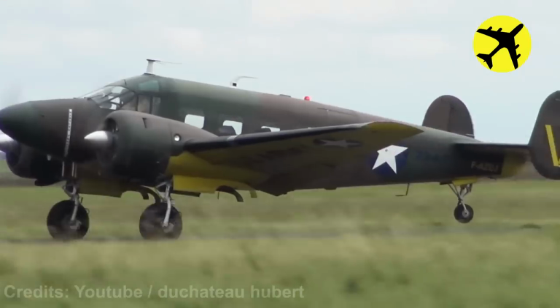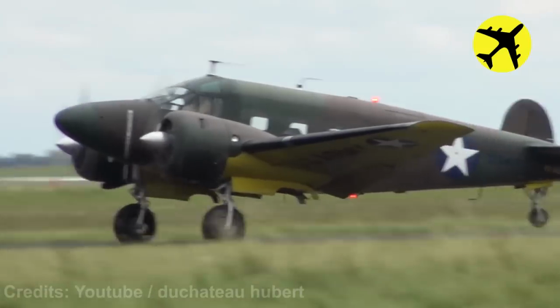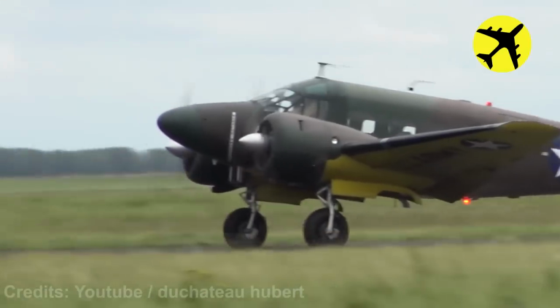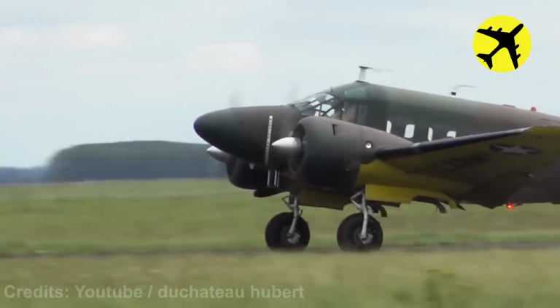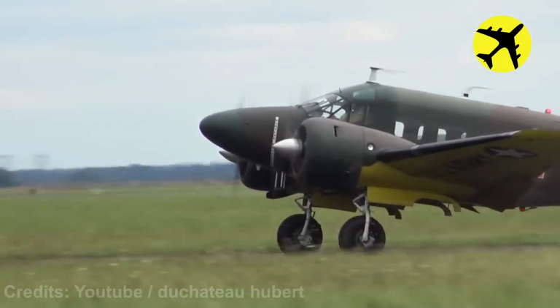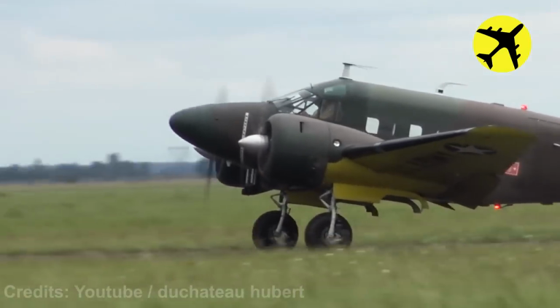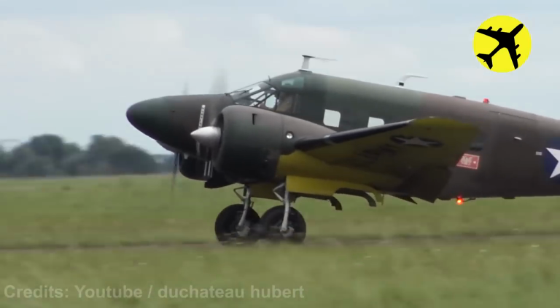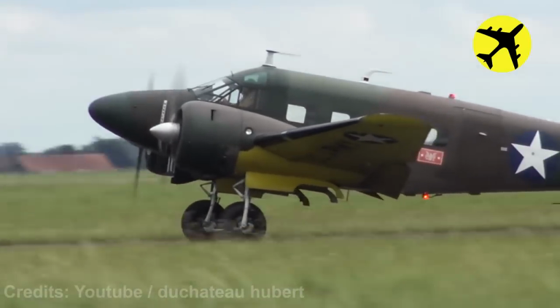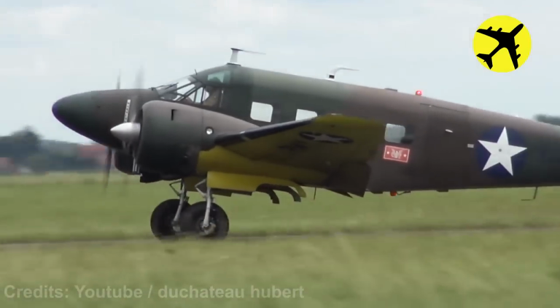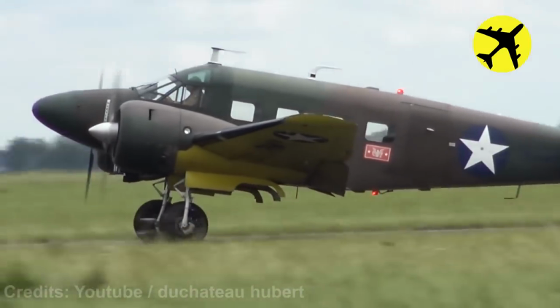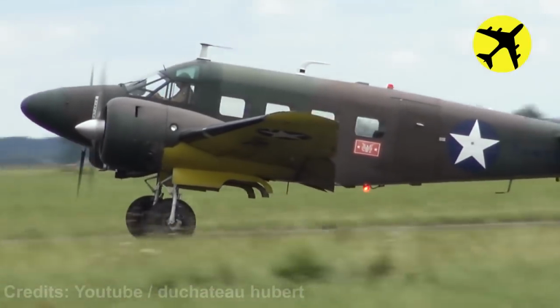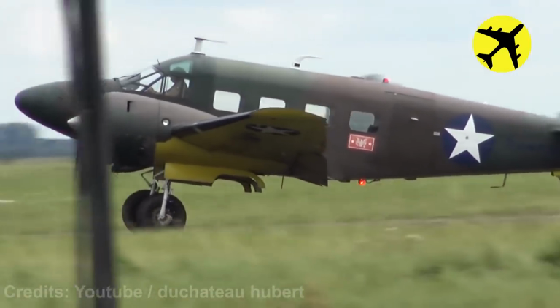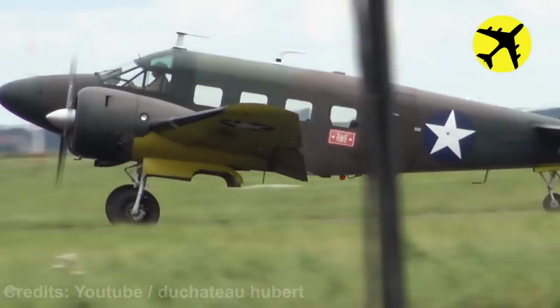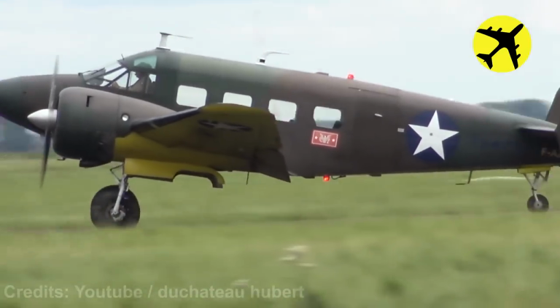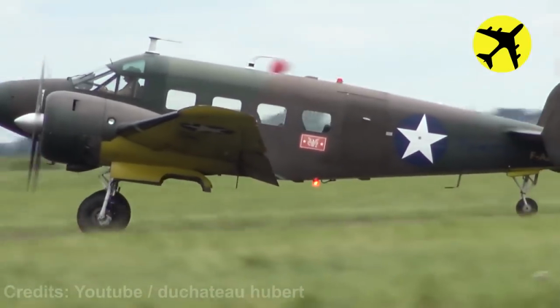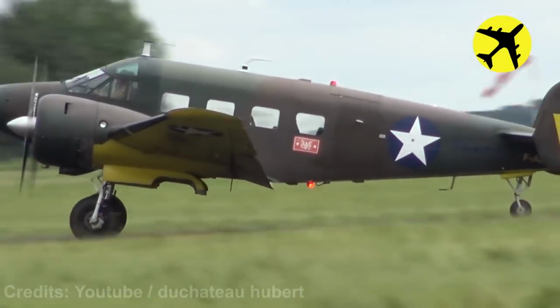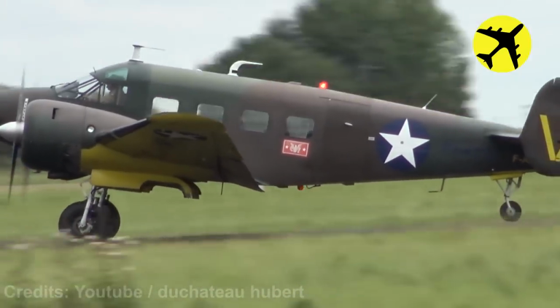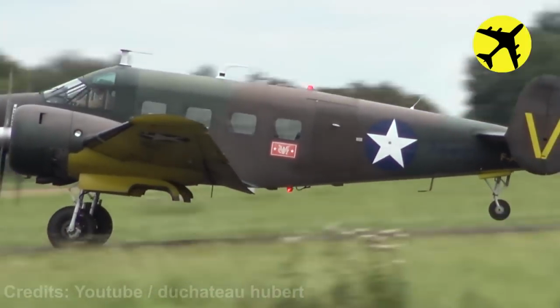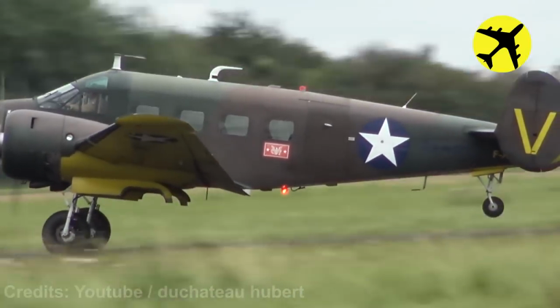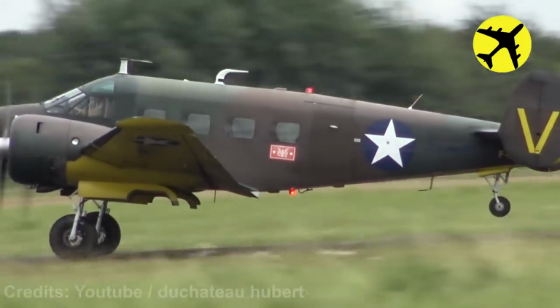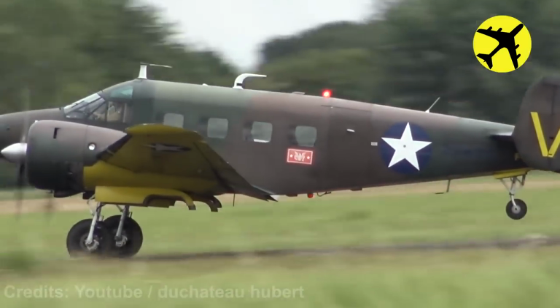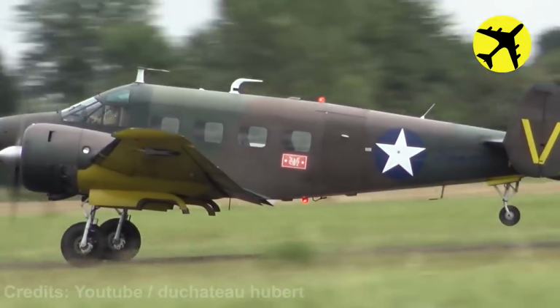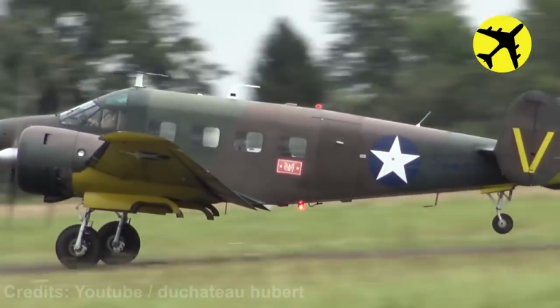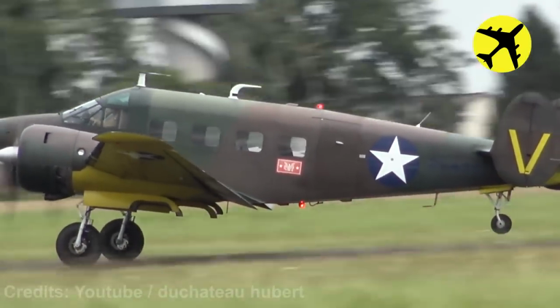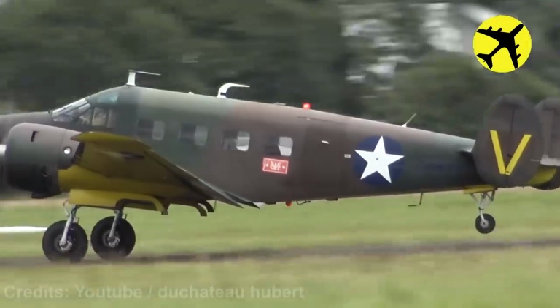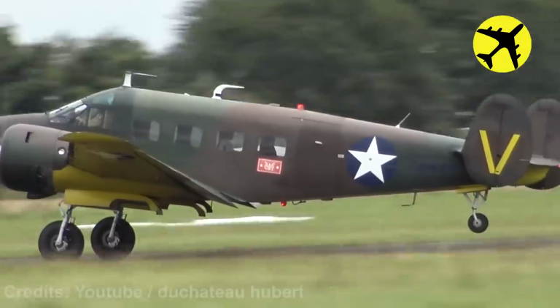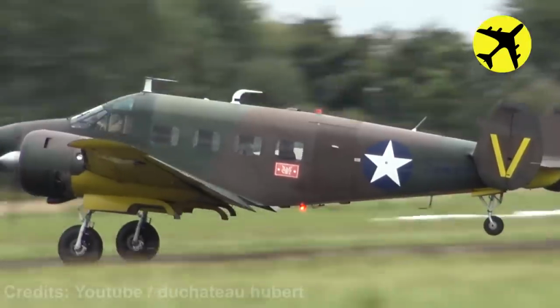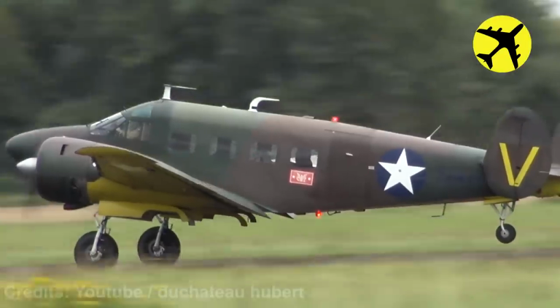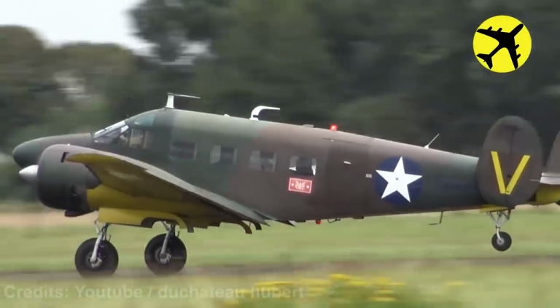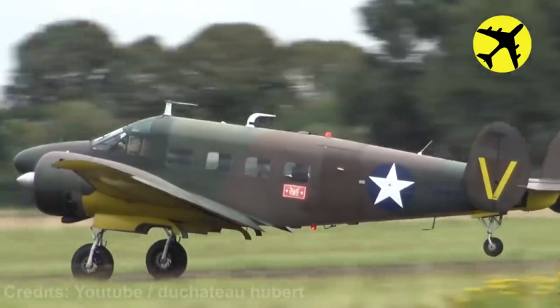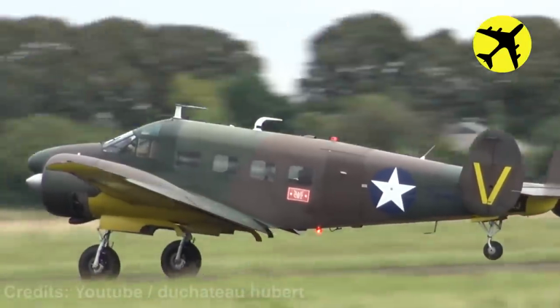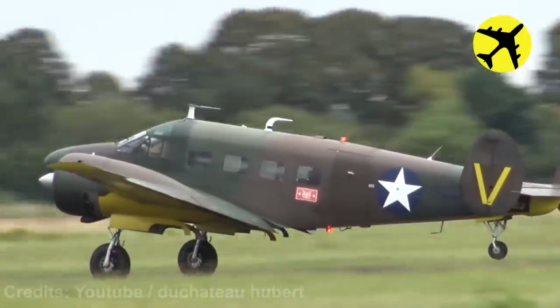This plane suffers a wingtip strike during a failed take-off. Luckily, no one was injured.